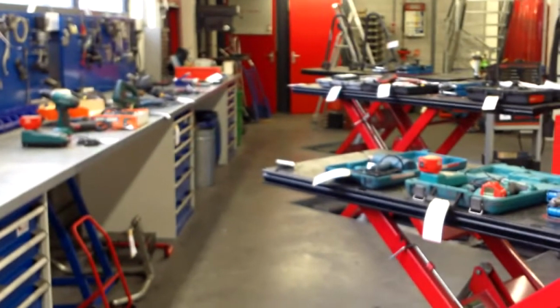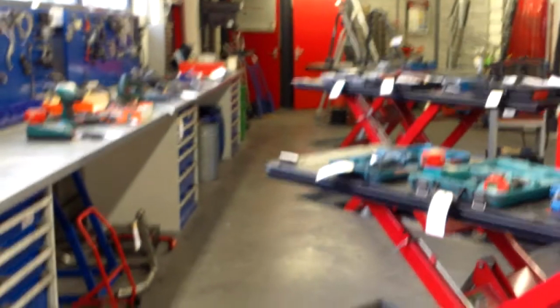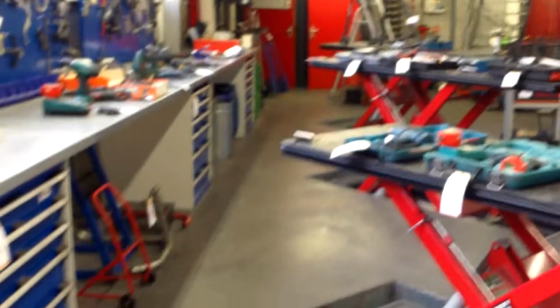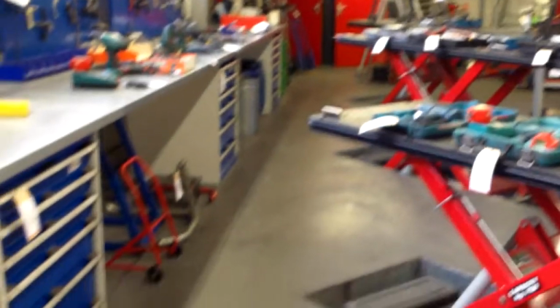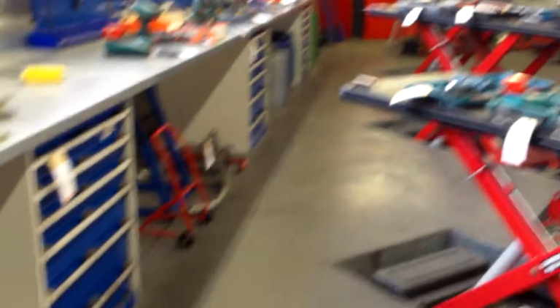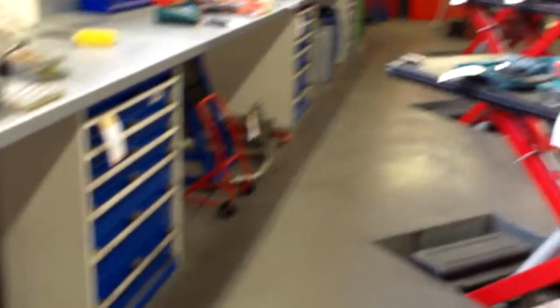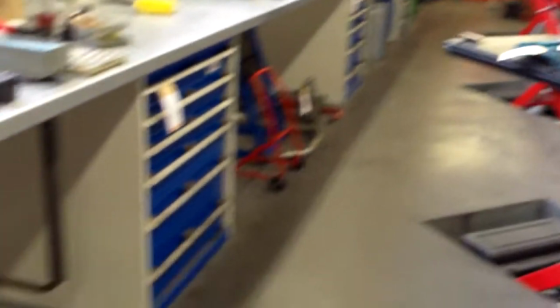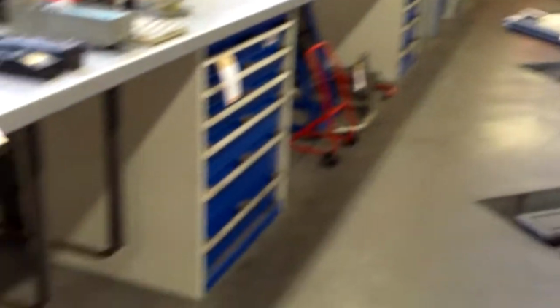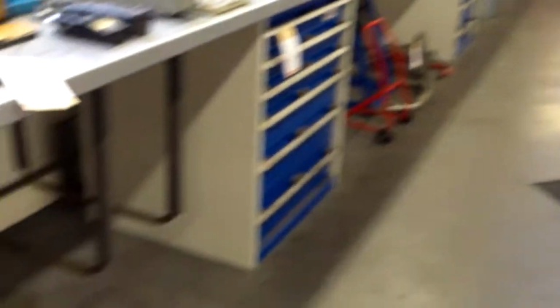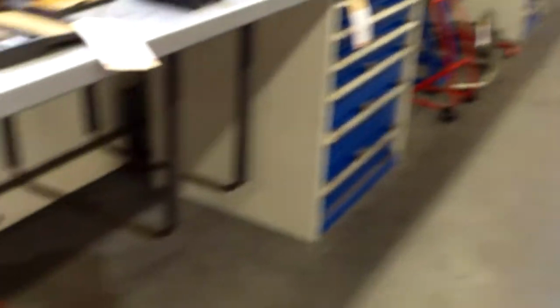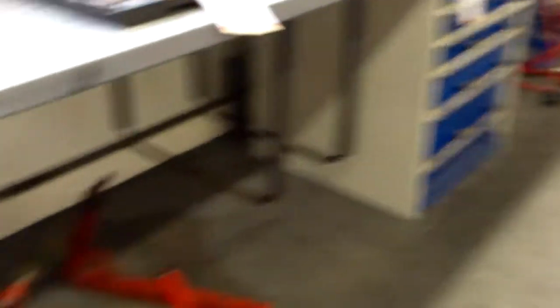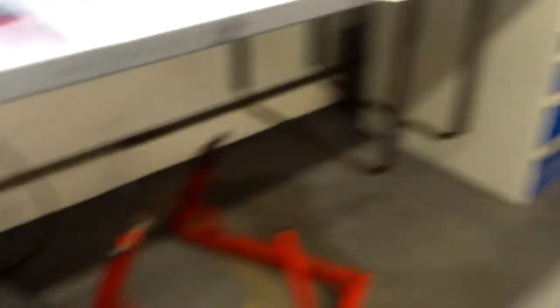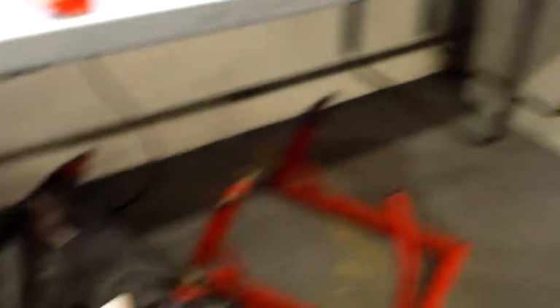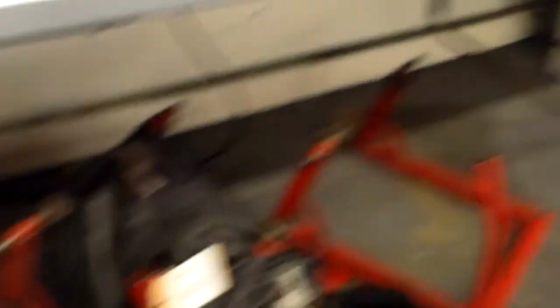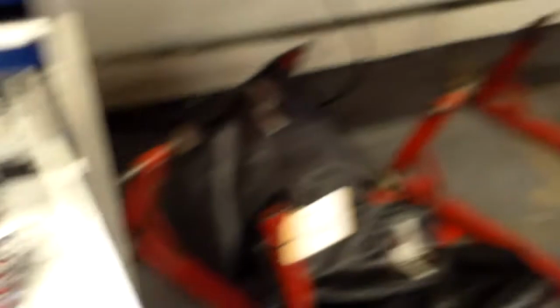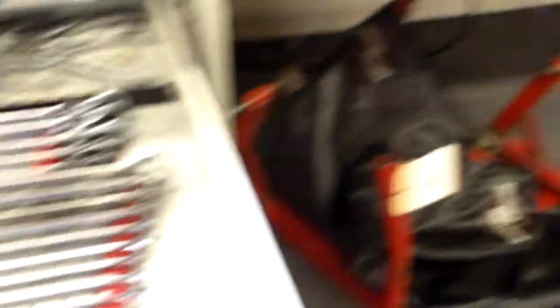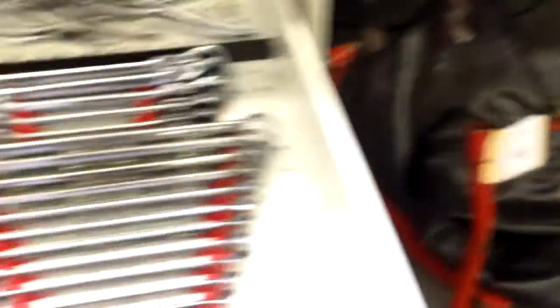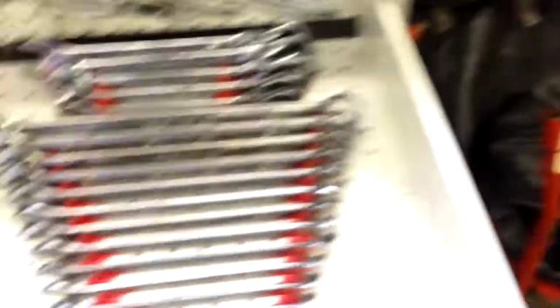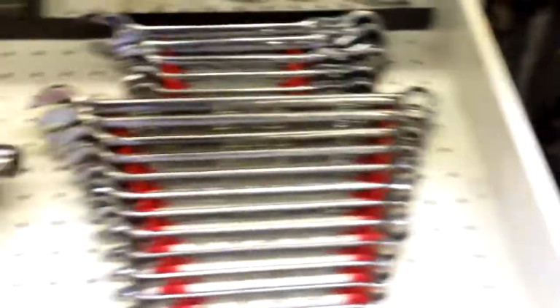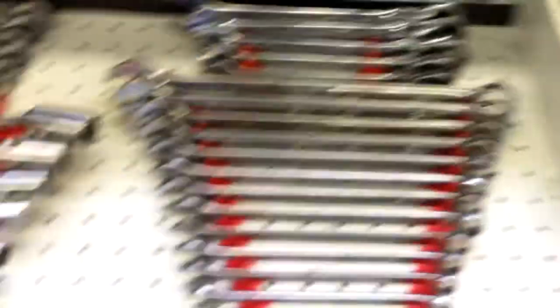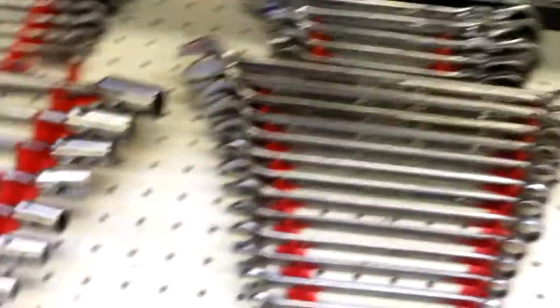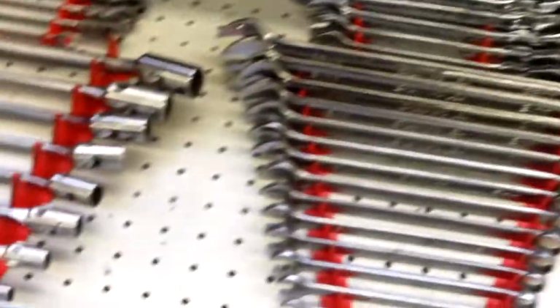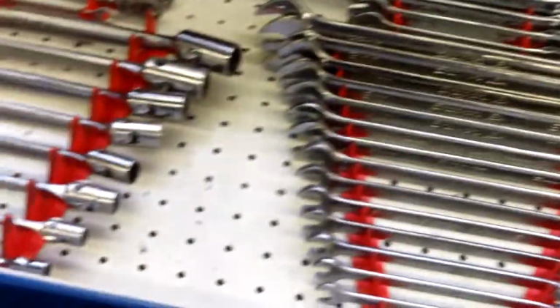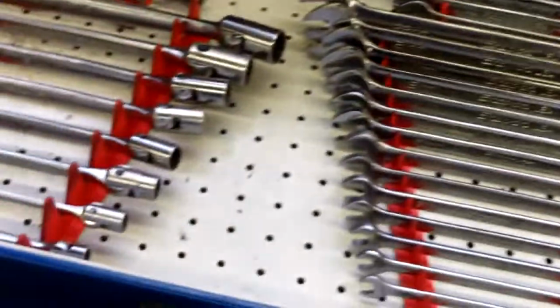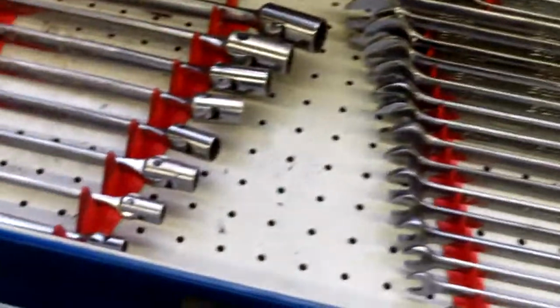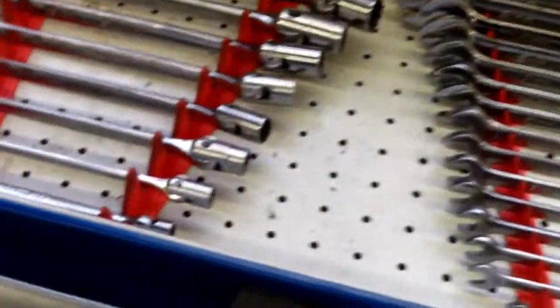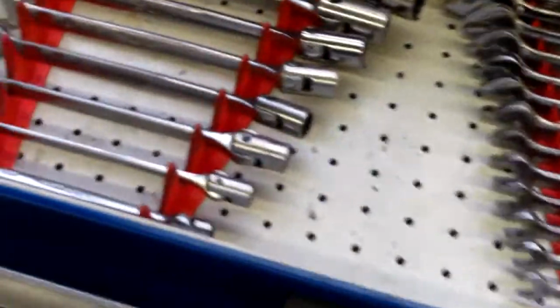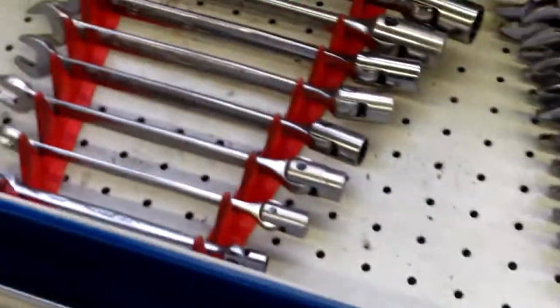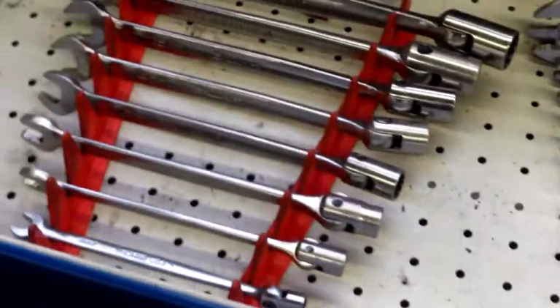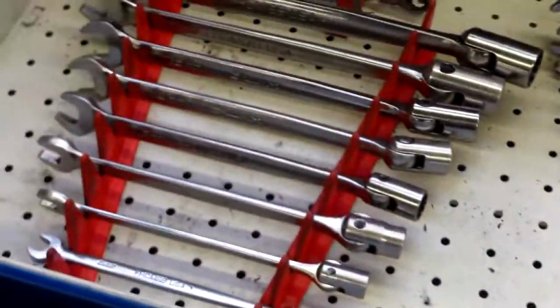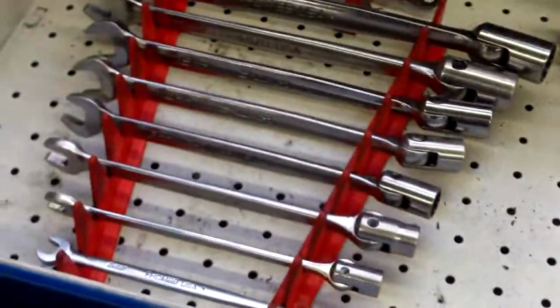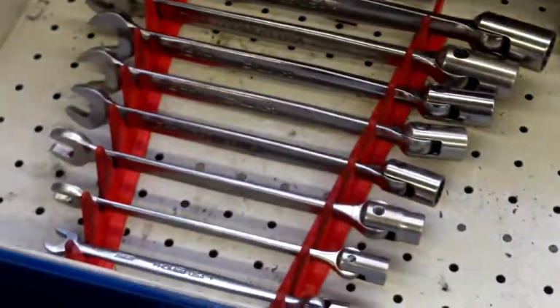All the guys work with Snap-on tools, so I think these will bring a lot of money.